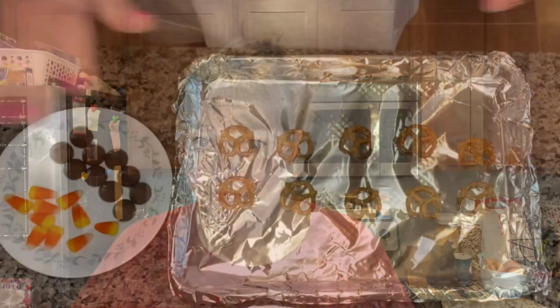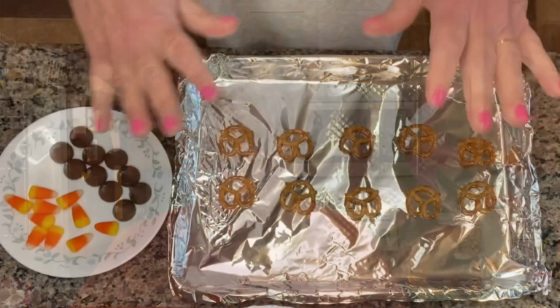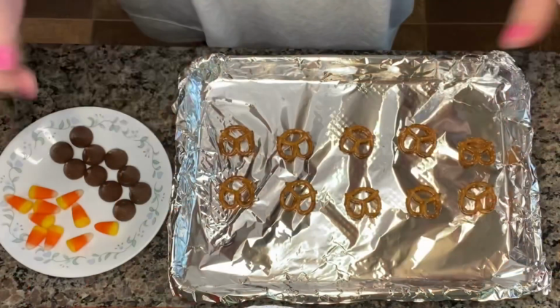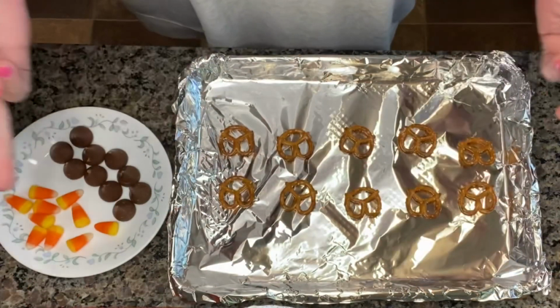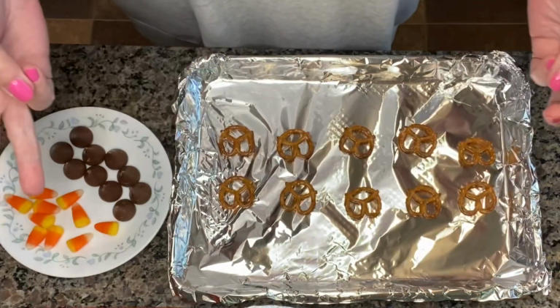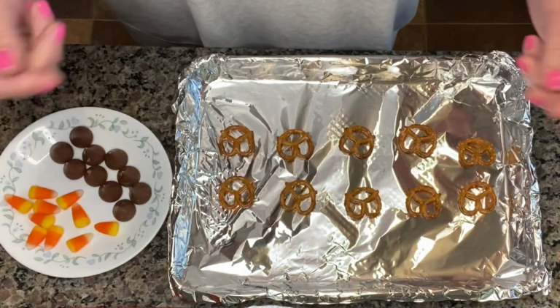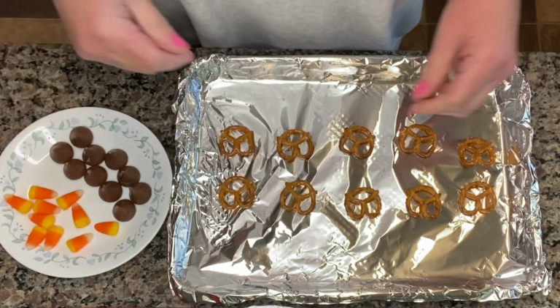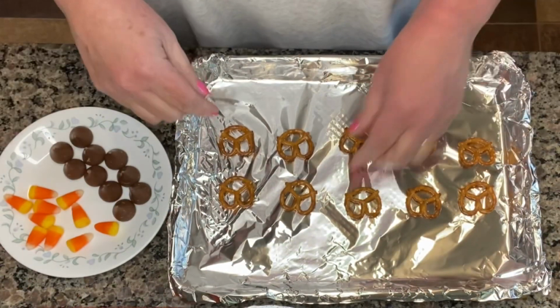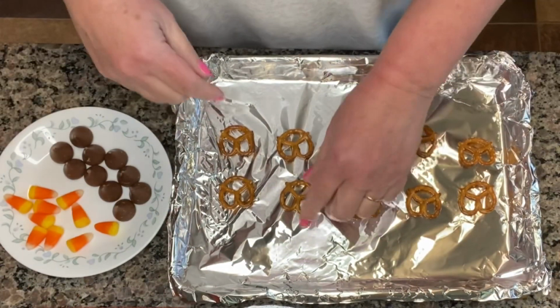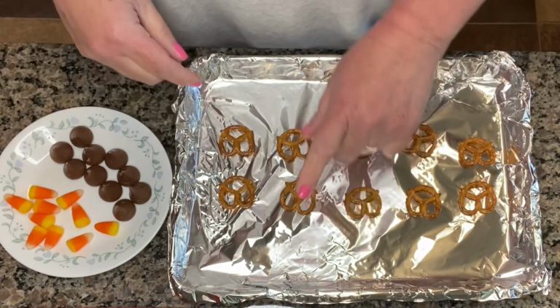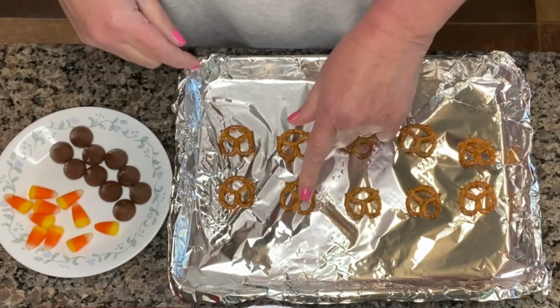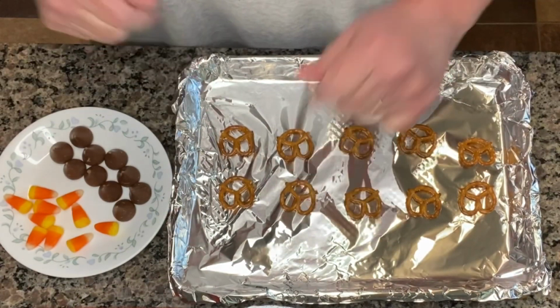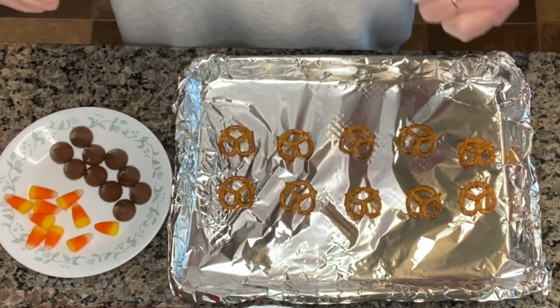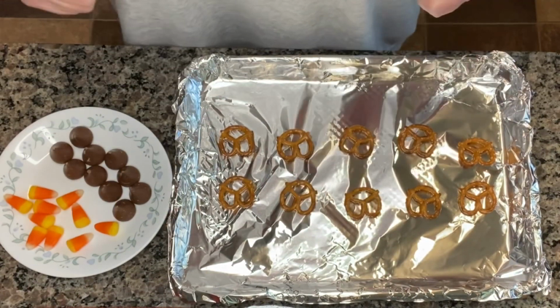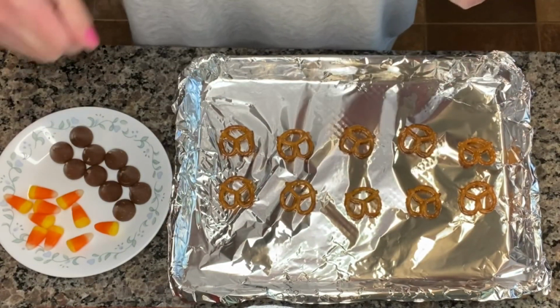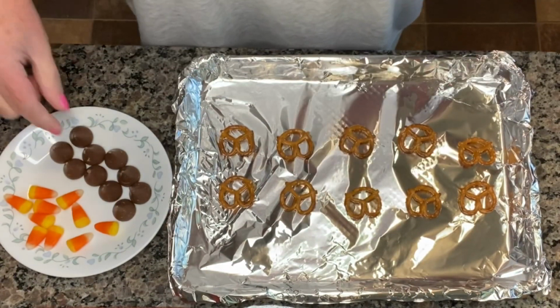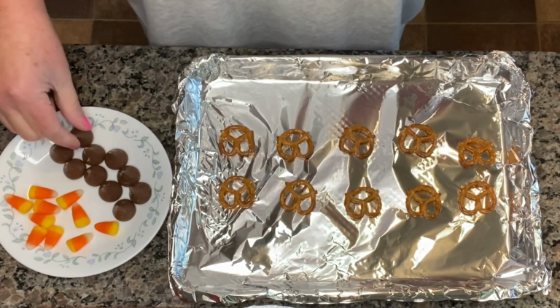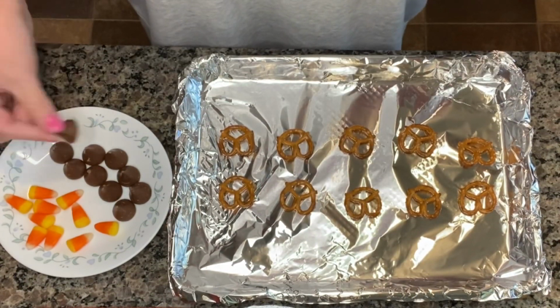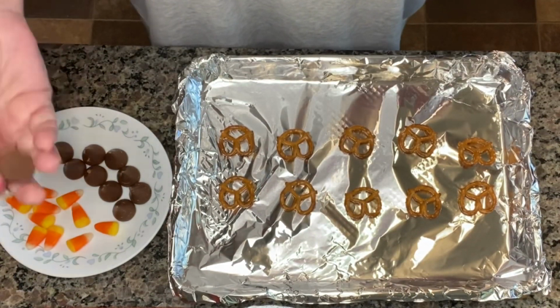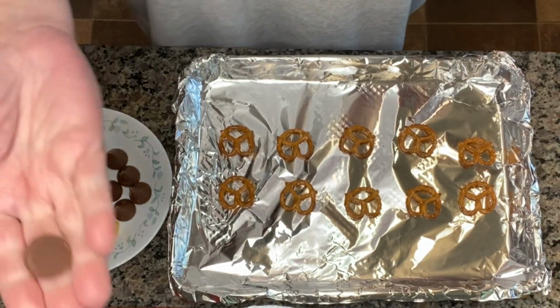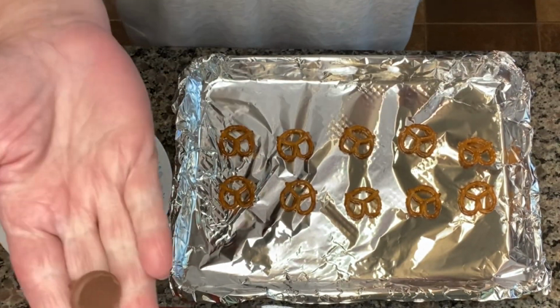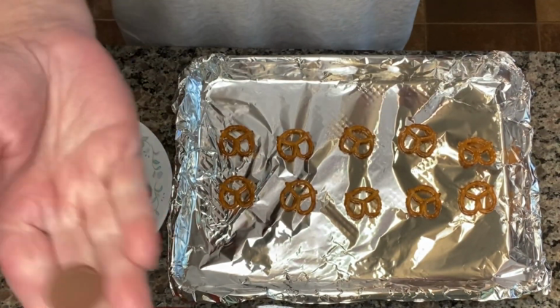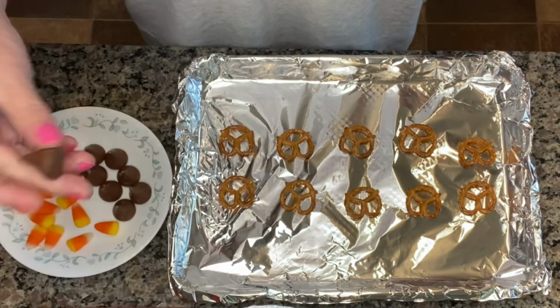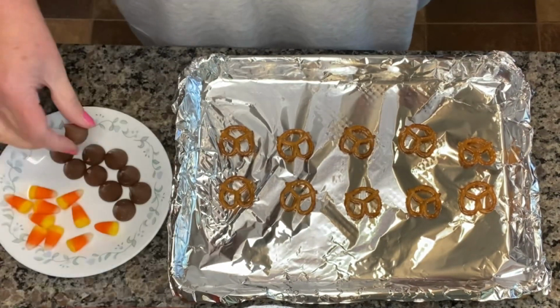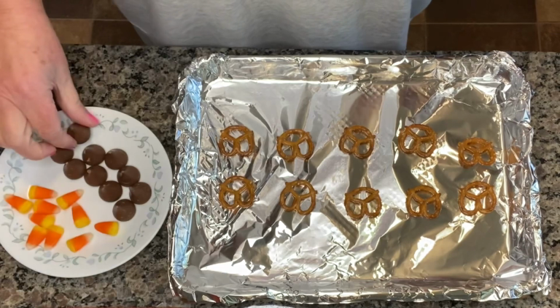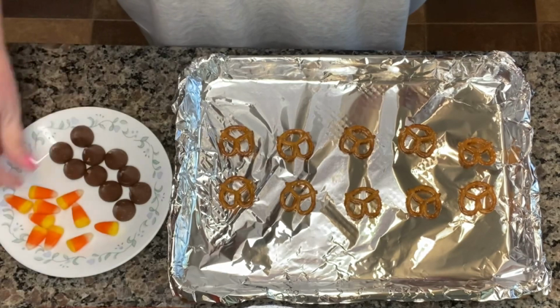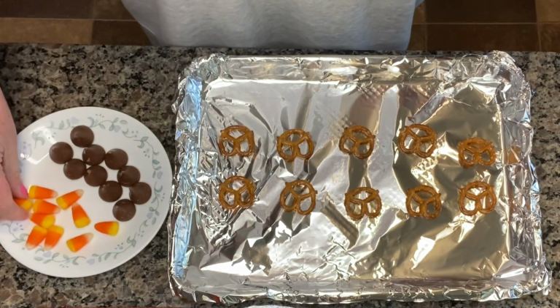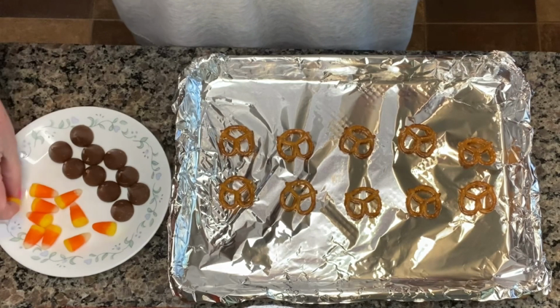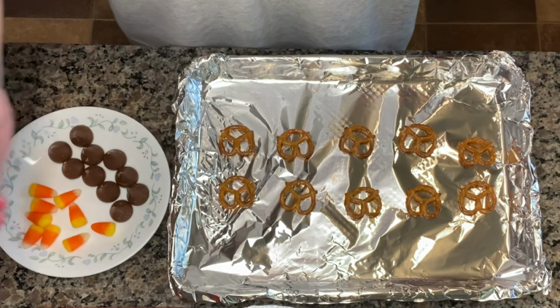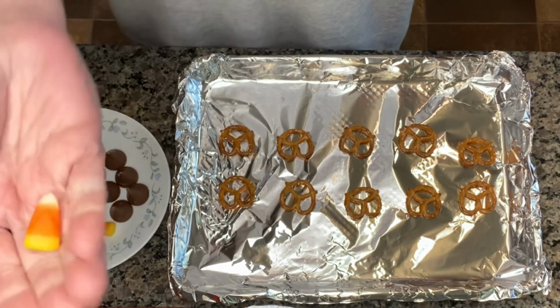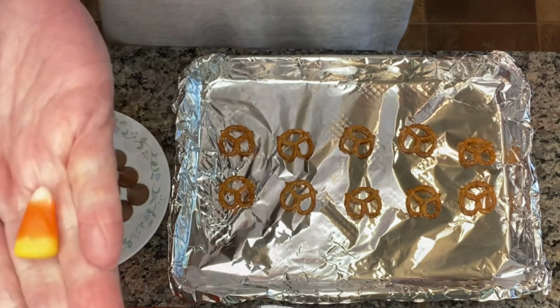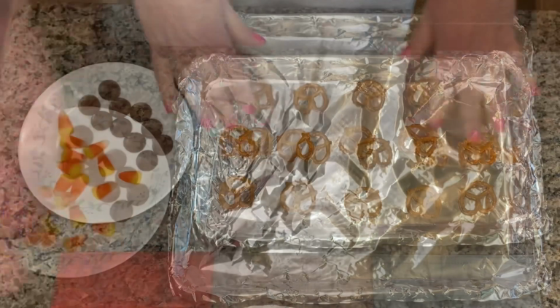You need three ingredients. You need pretzels, you need Hershey kisses, and you need candy corn.